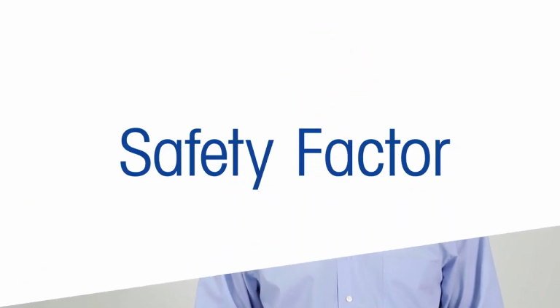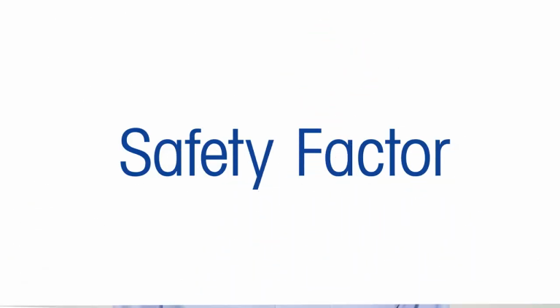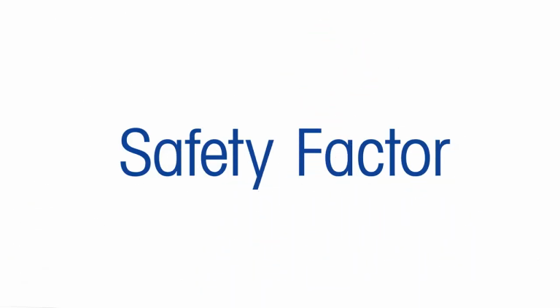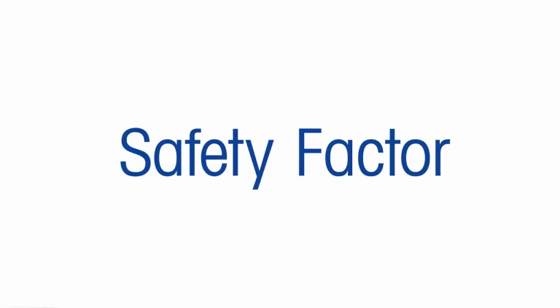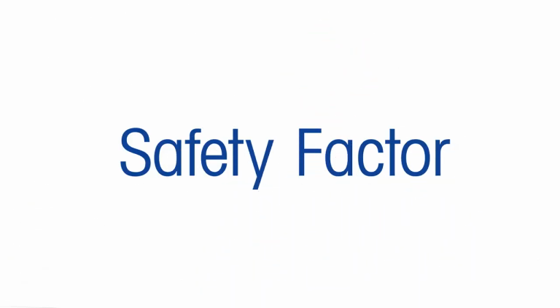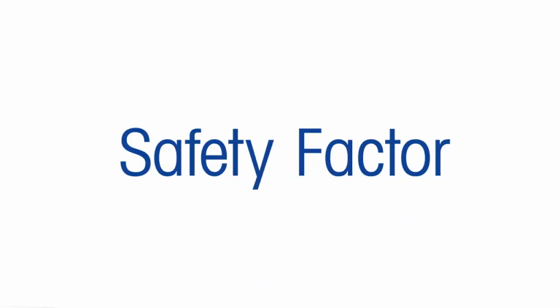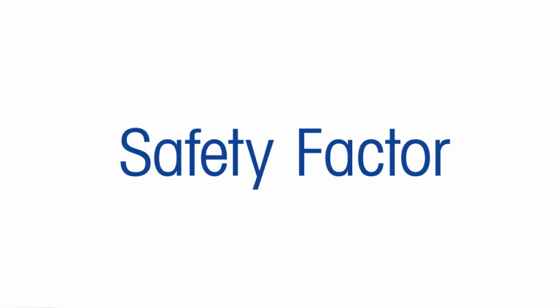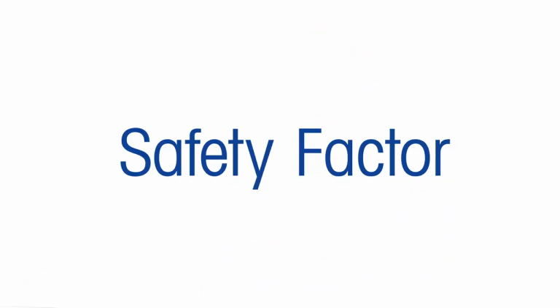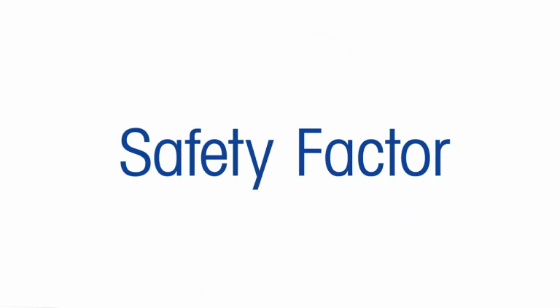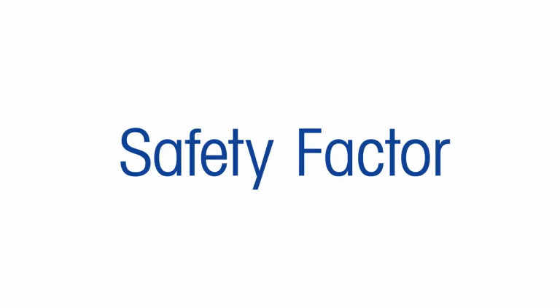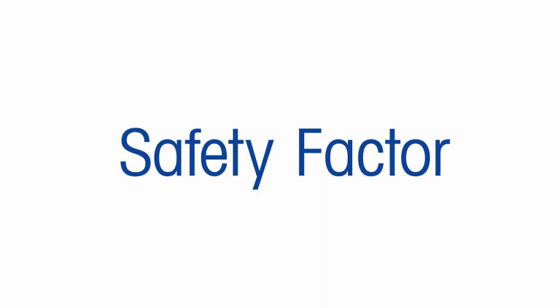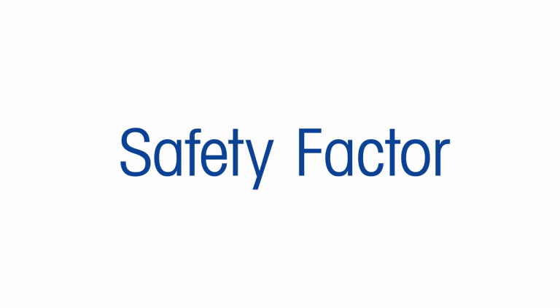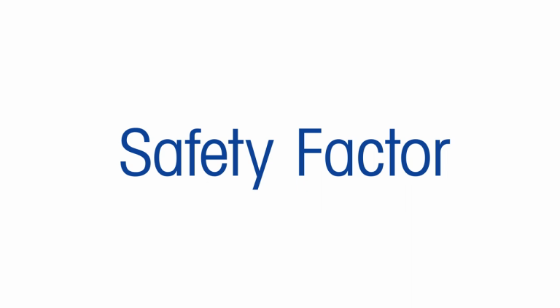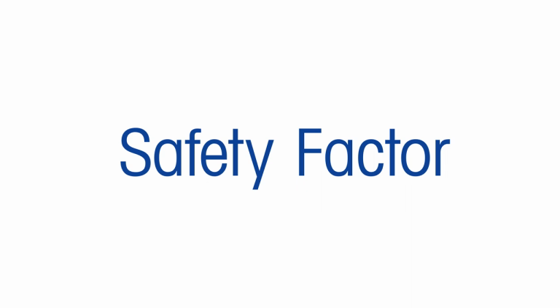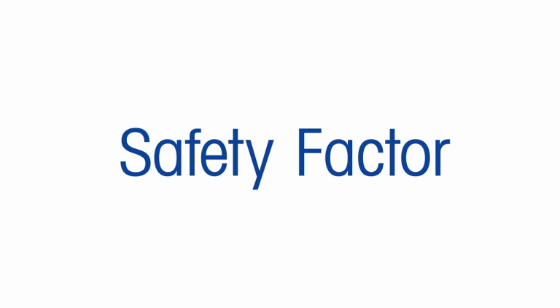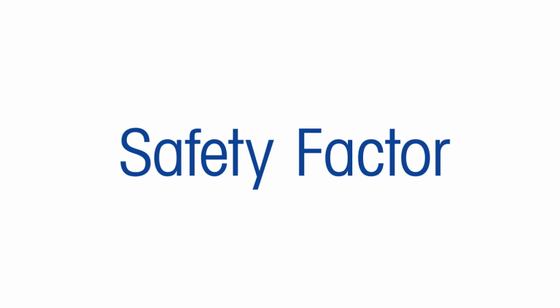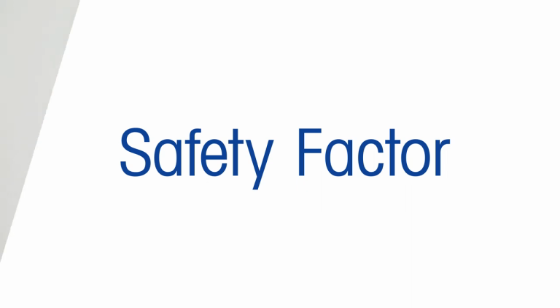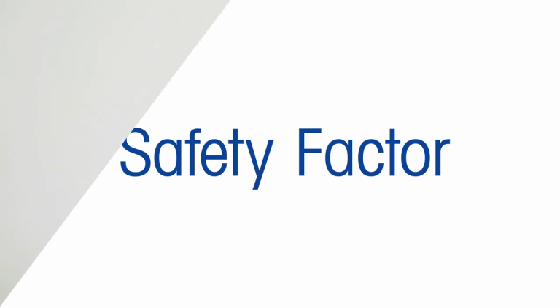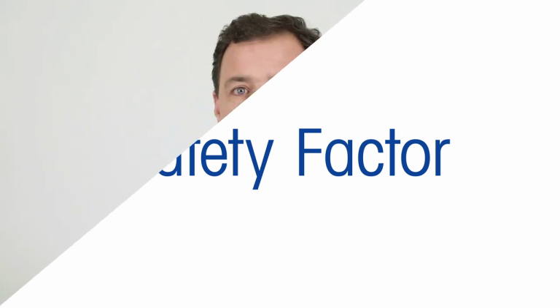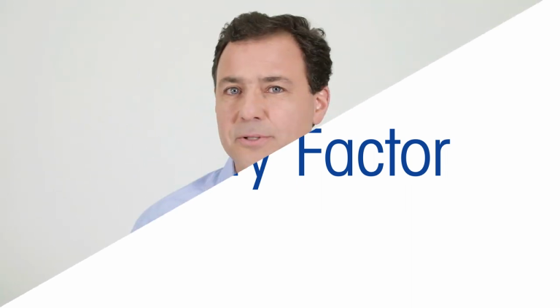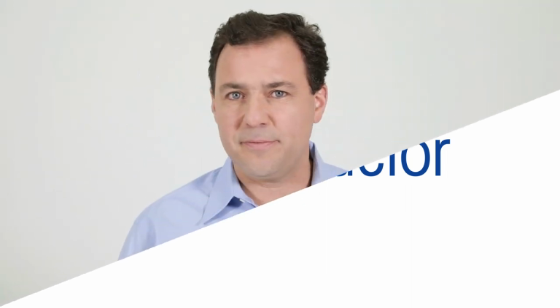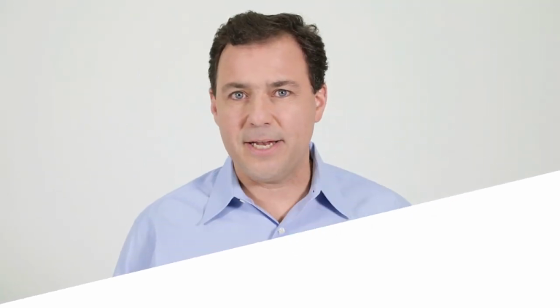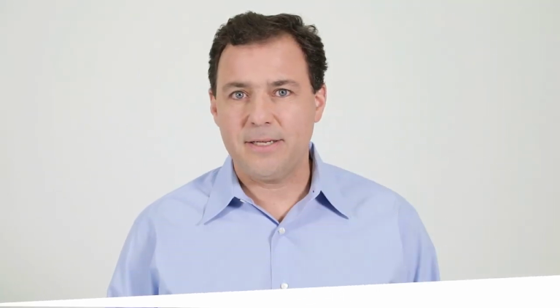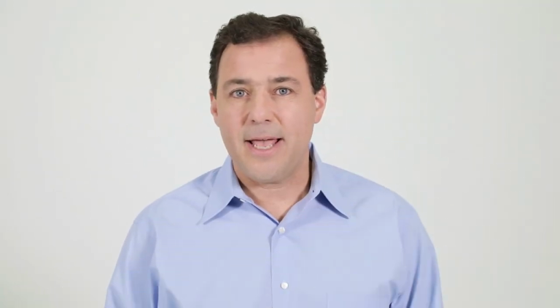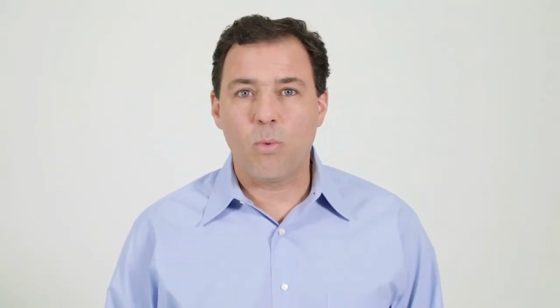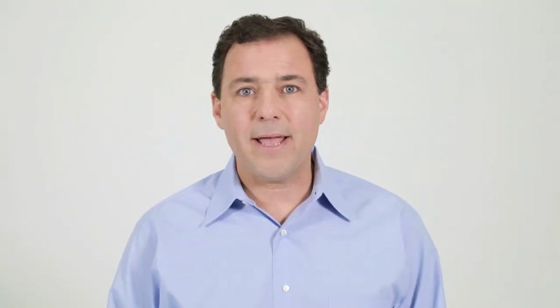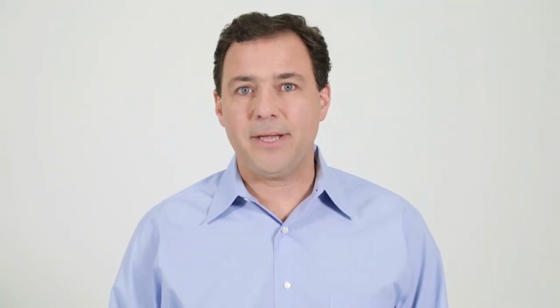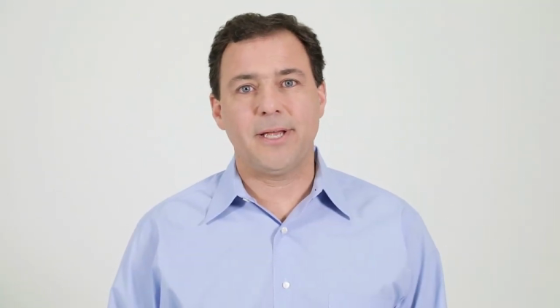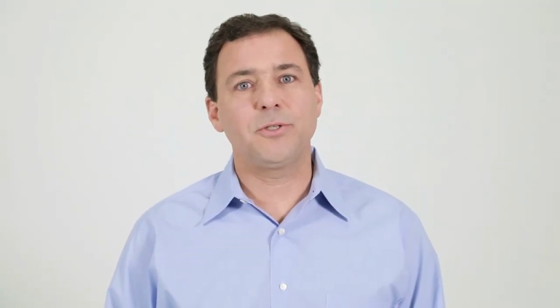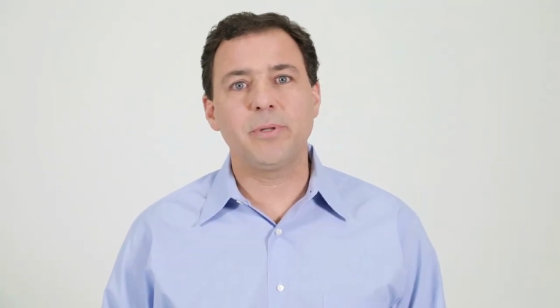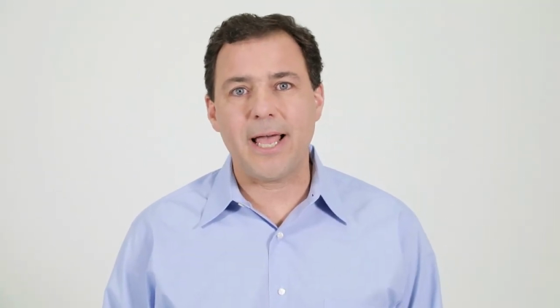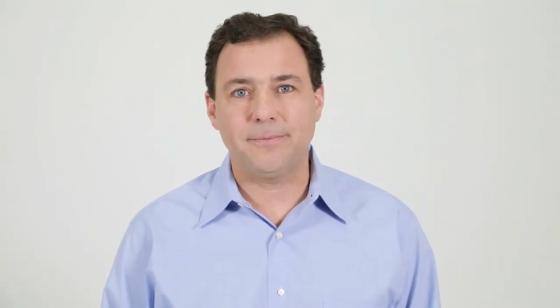In this video I would like to explain what a safety factor is, how to define it, and why it makes sense to apply it.